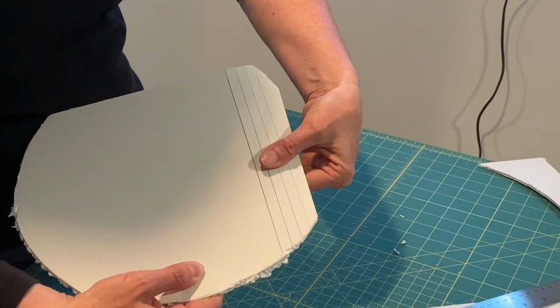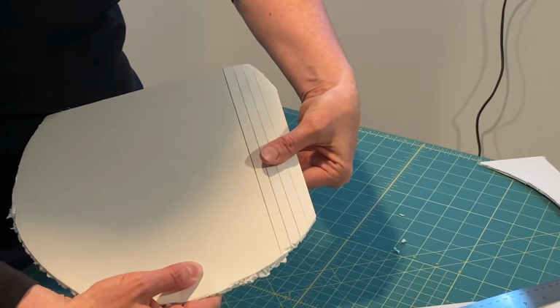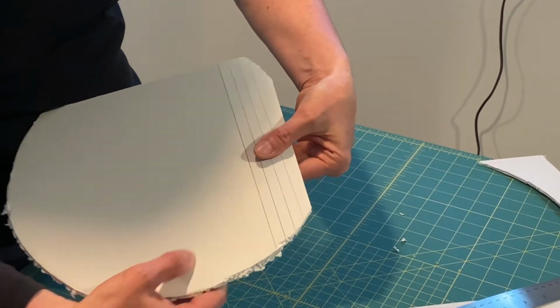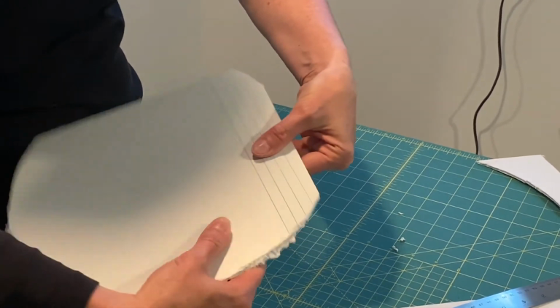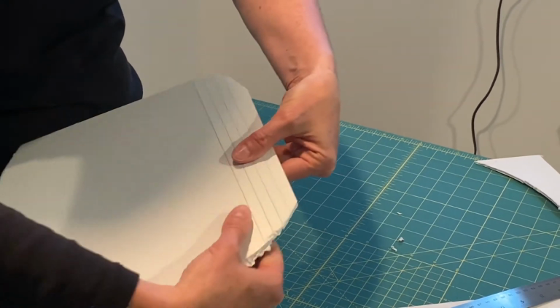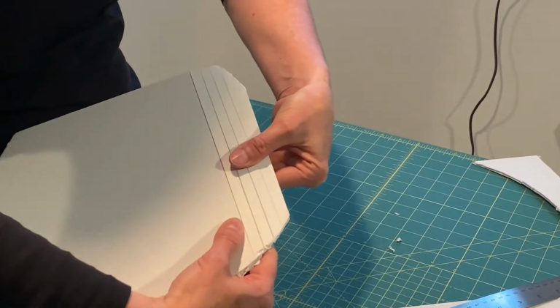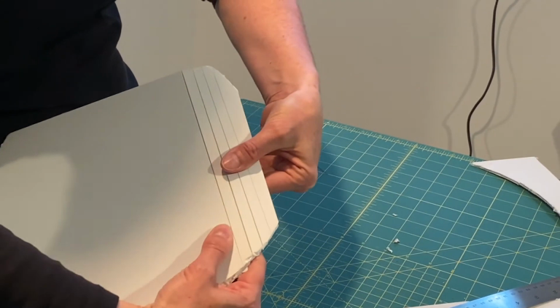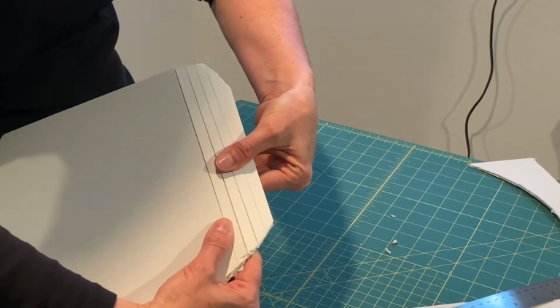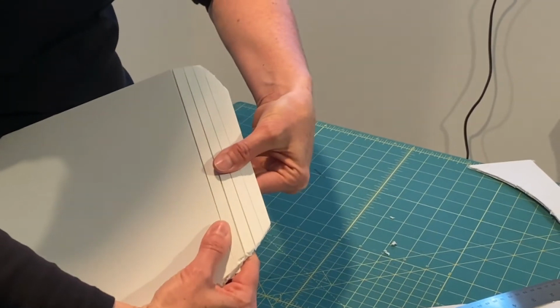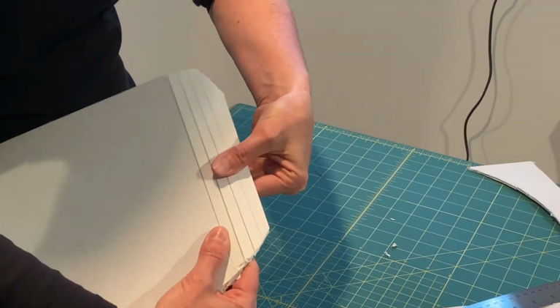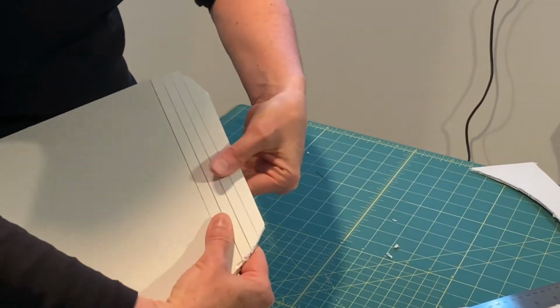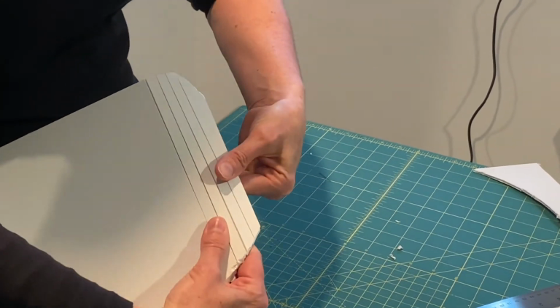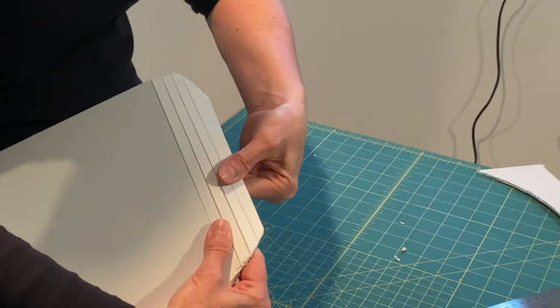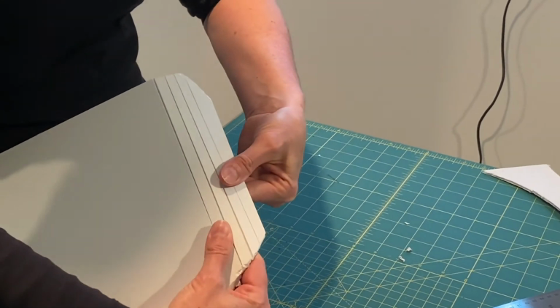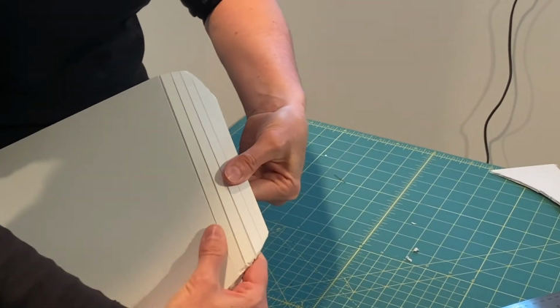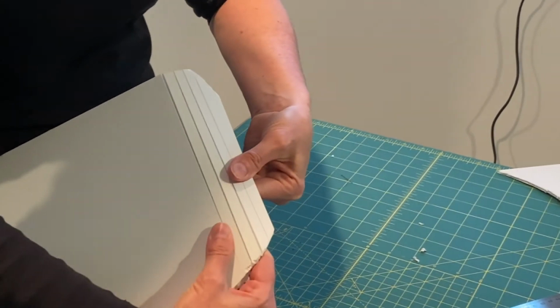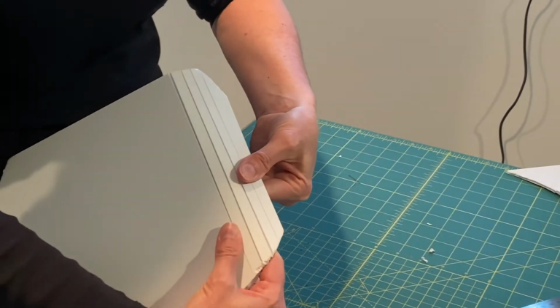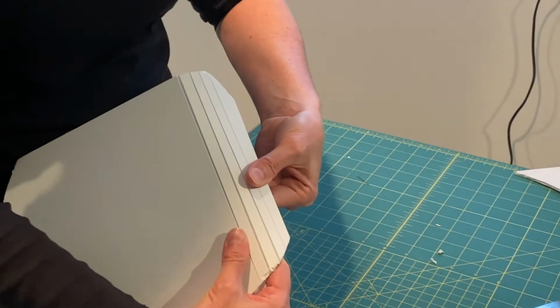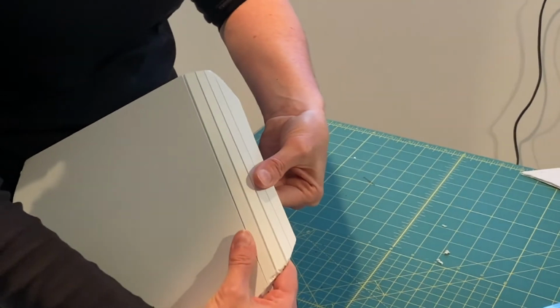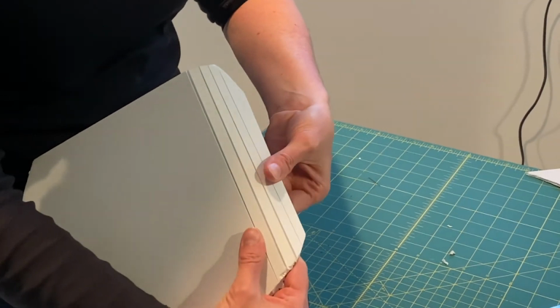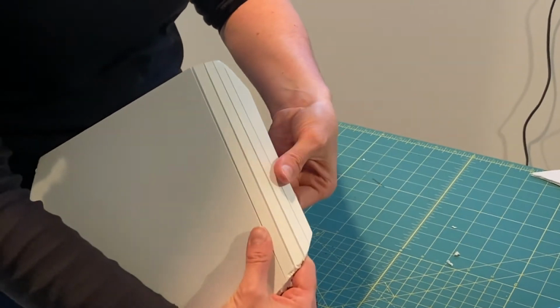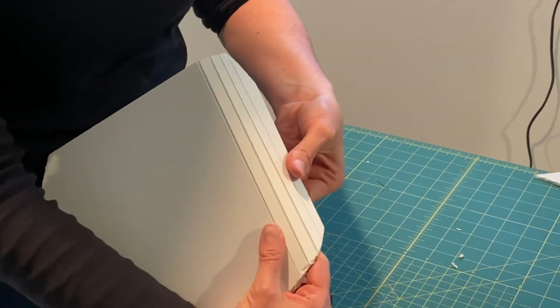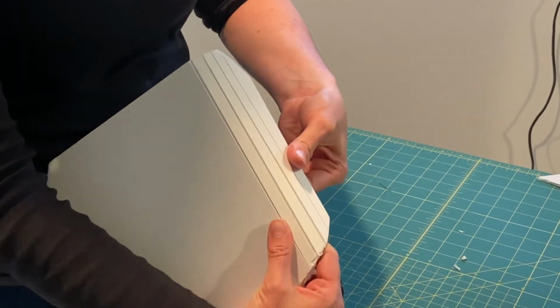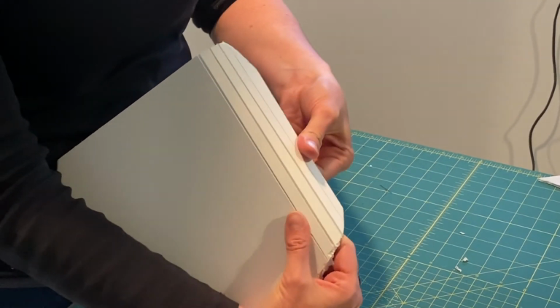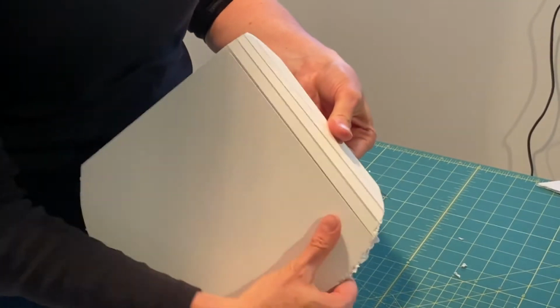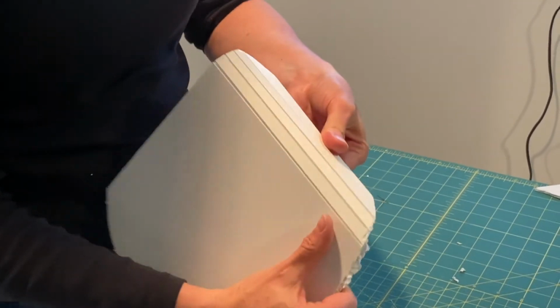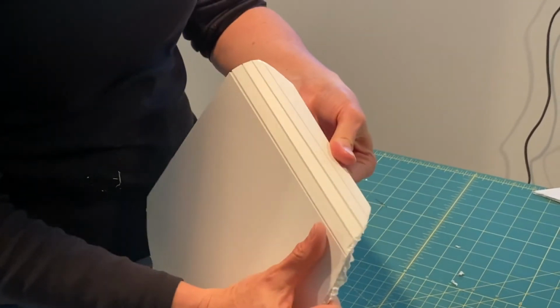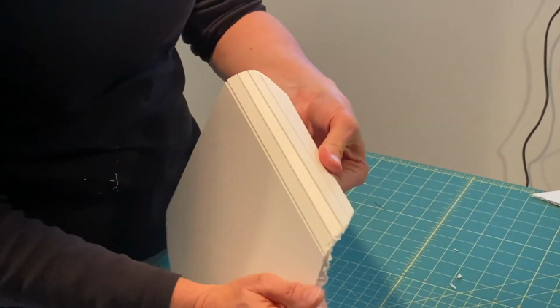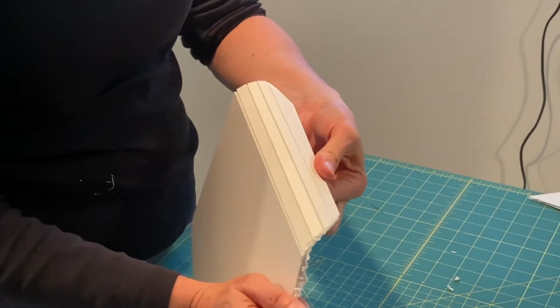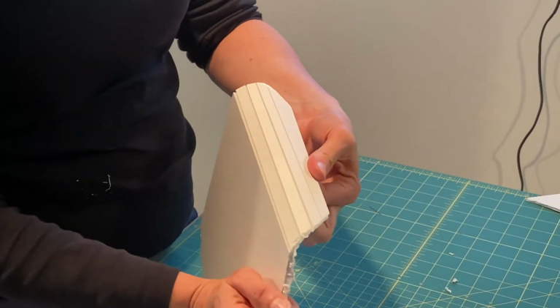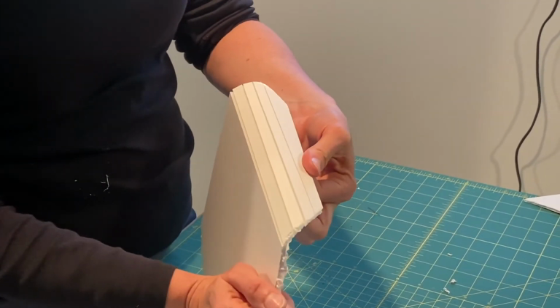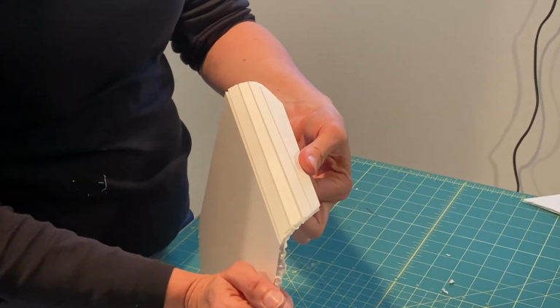Watch what happens now — you can create some bendability, so you can create curvatures with the foam core.